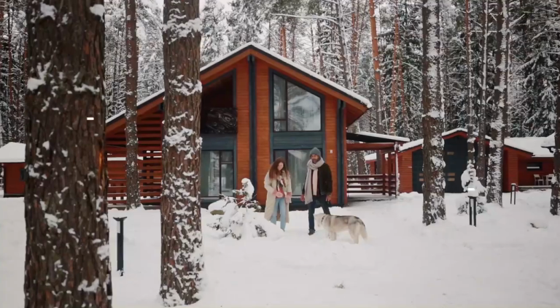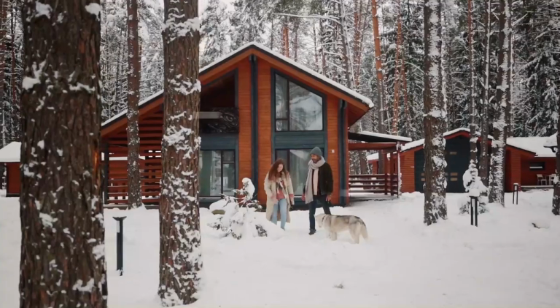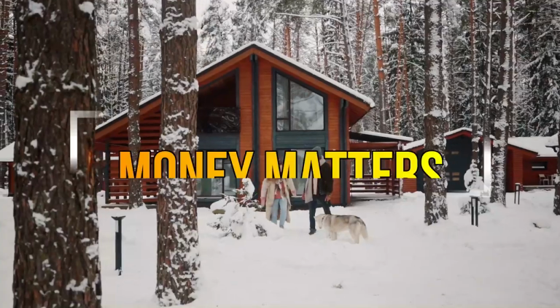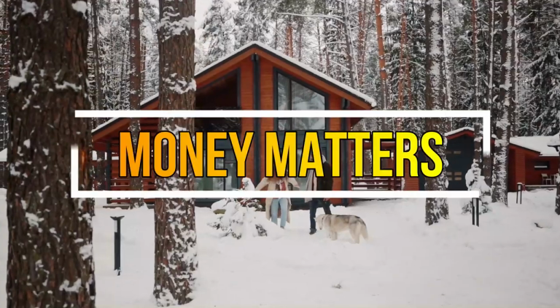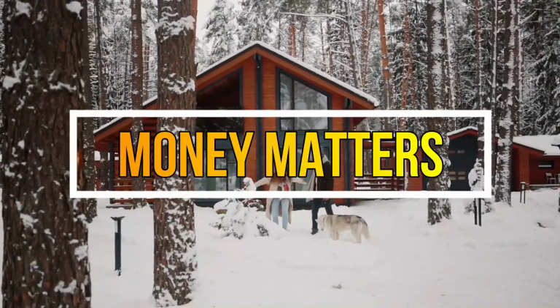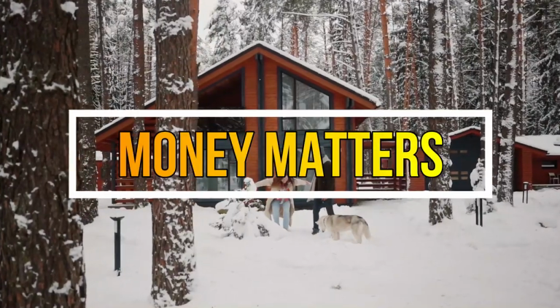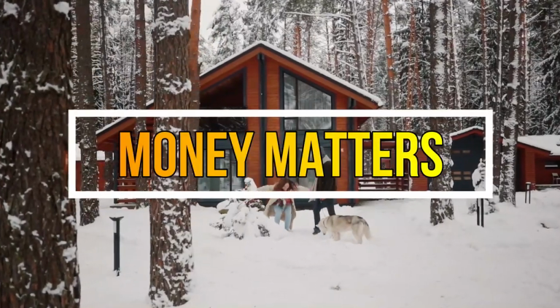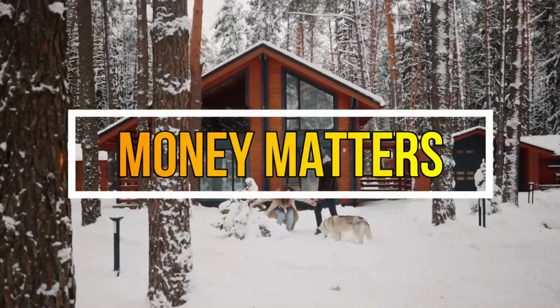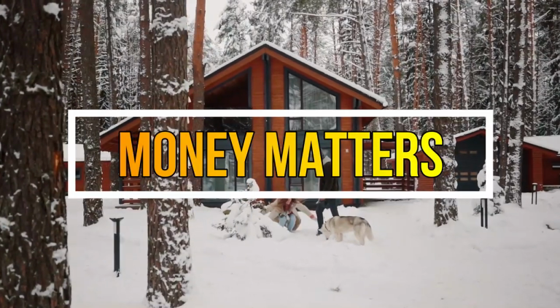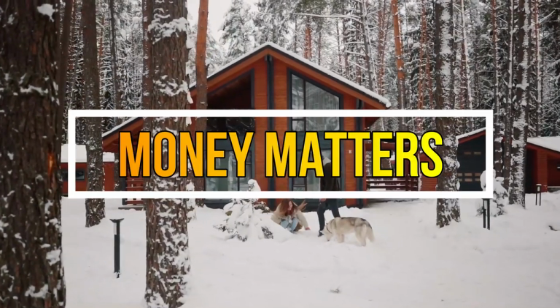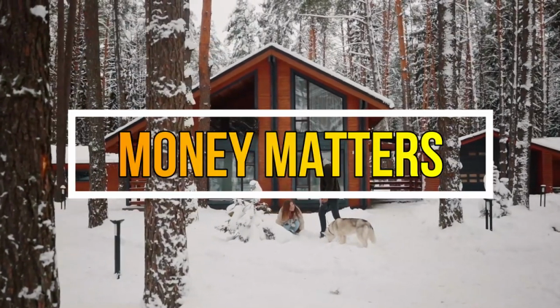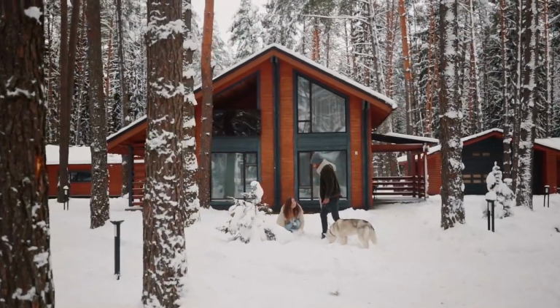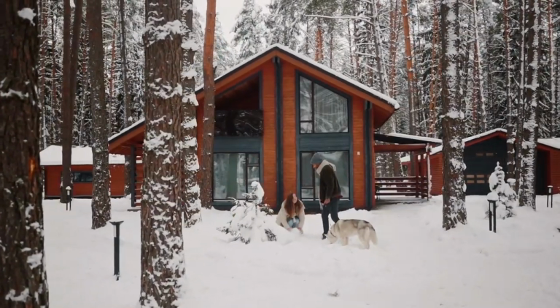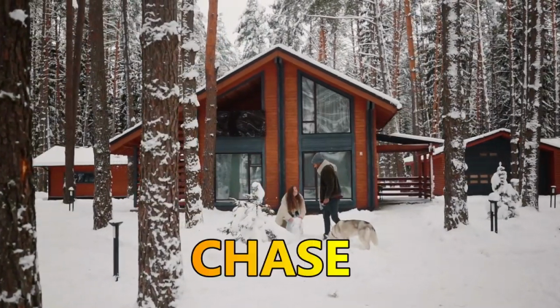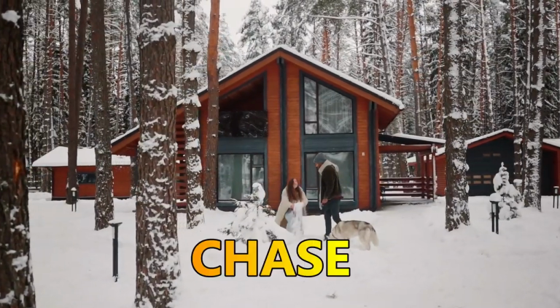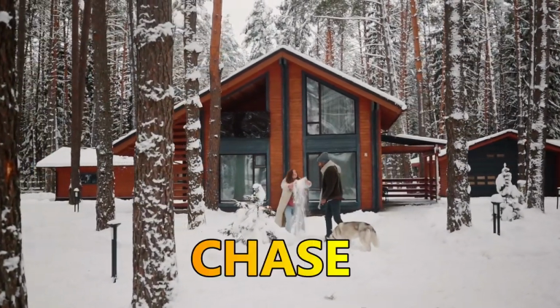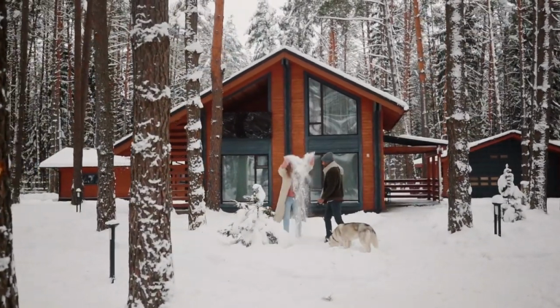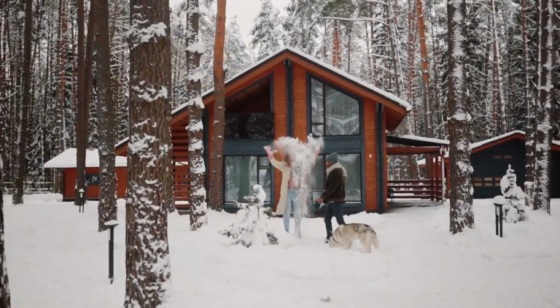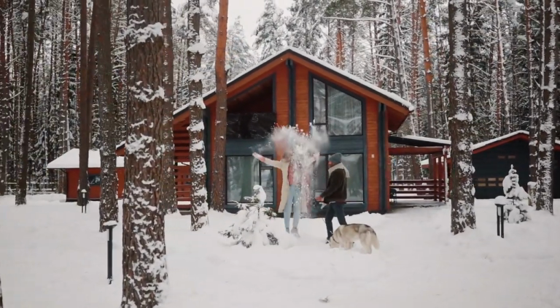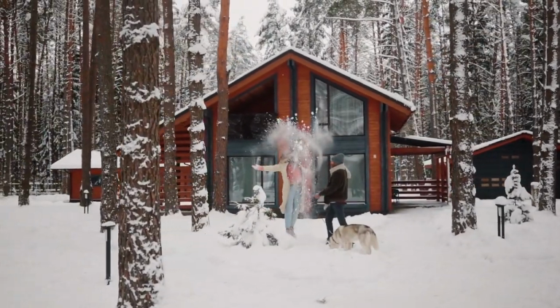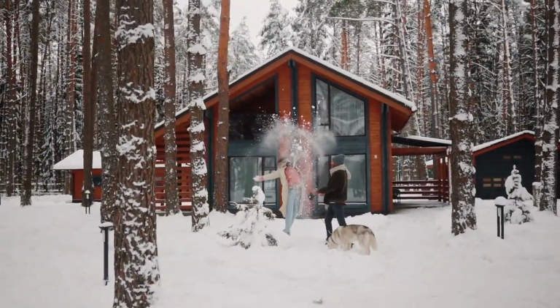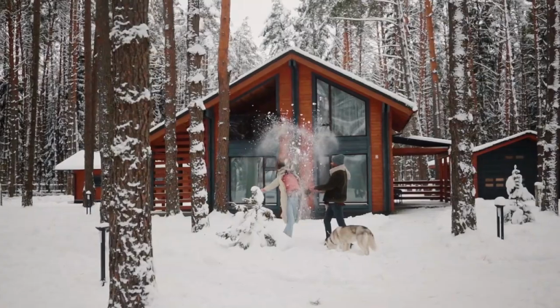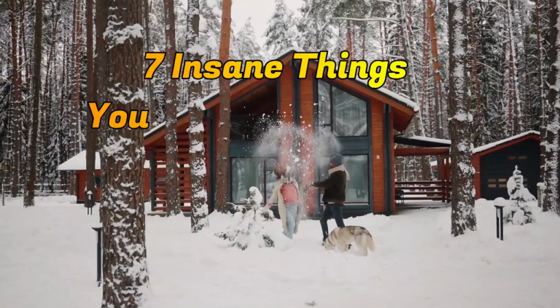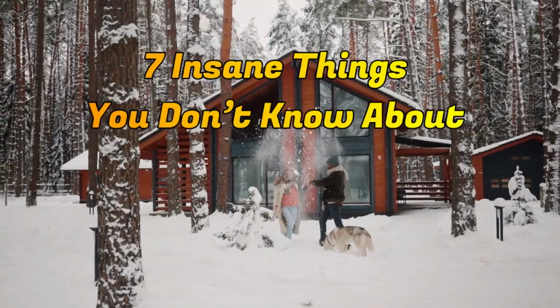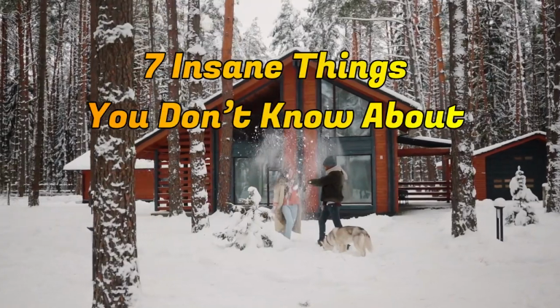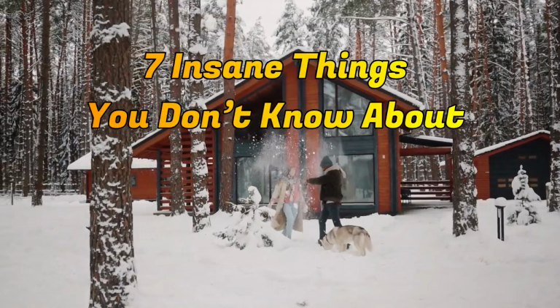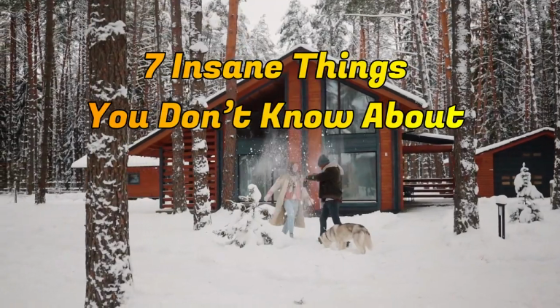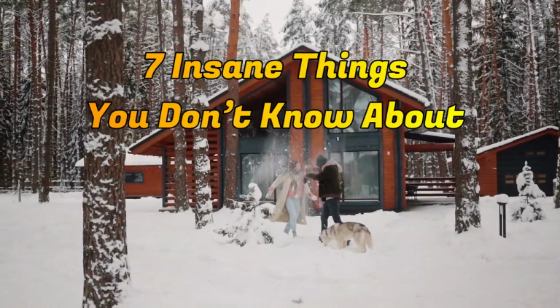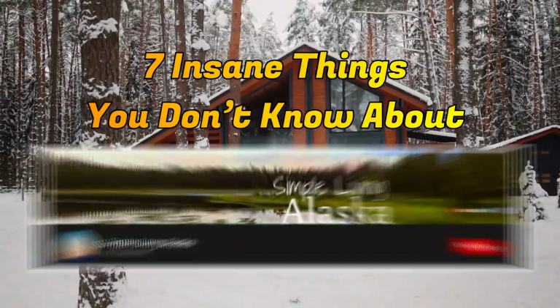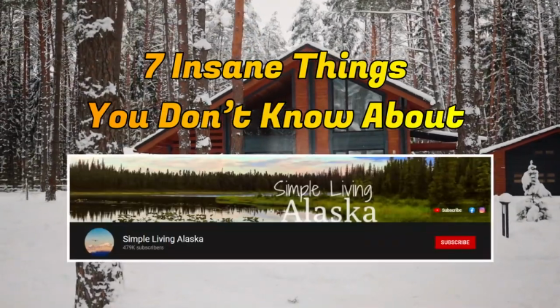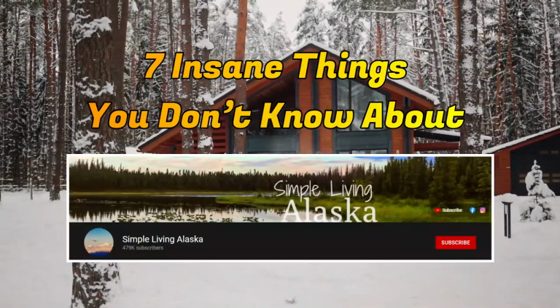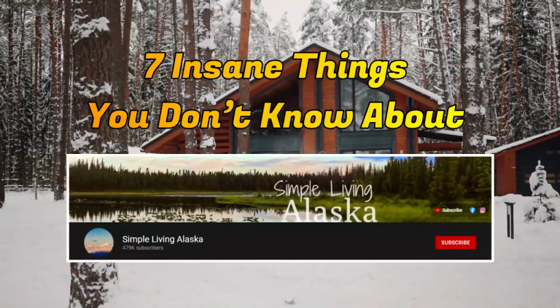Hey guys, and welcome back to Money Matters. I'm Chase, and in today's video we shall be looking at 7 things you don't know about Simple Living Alaska.